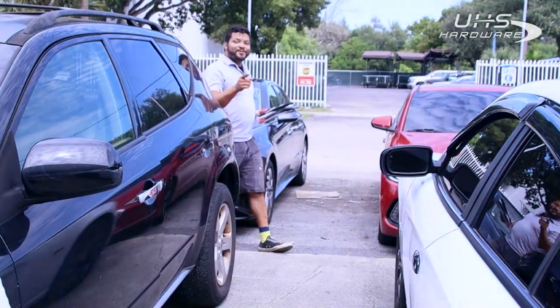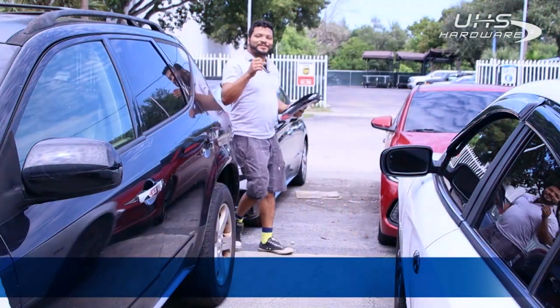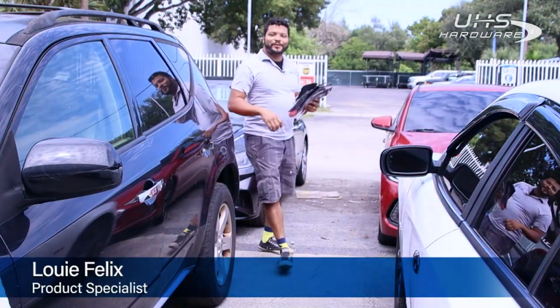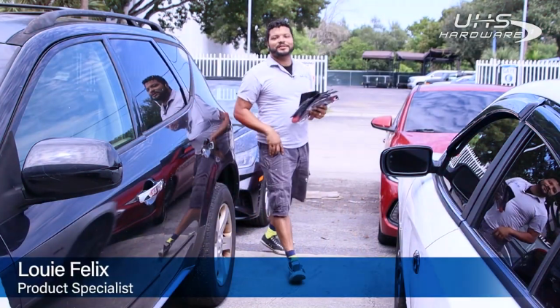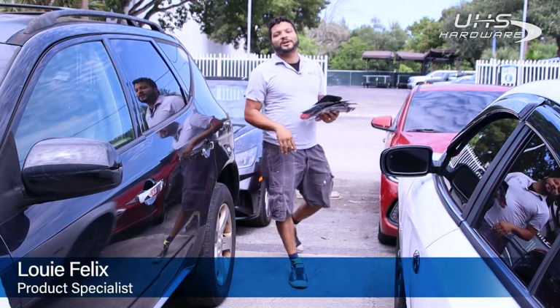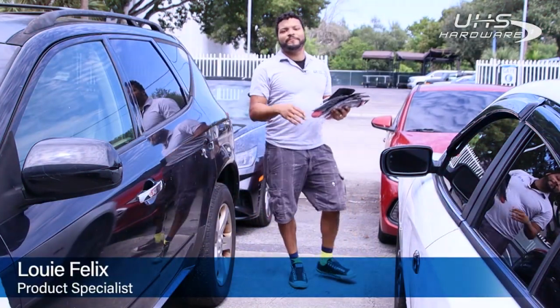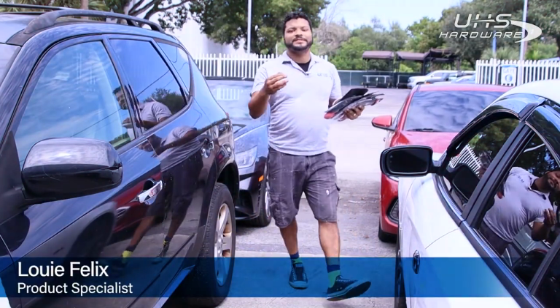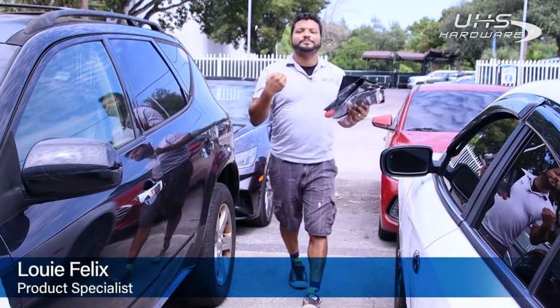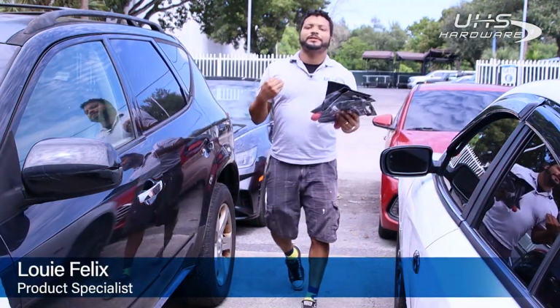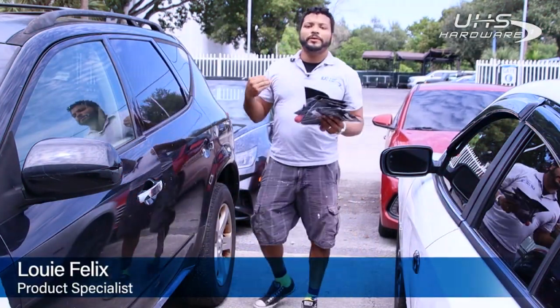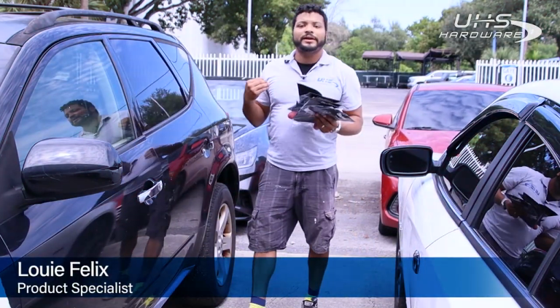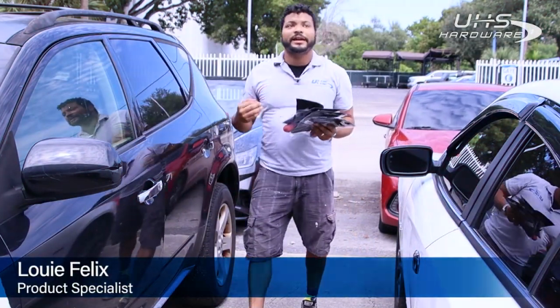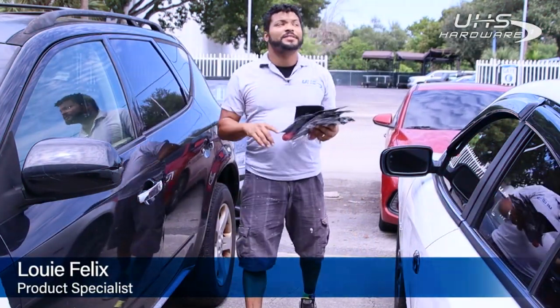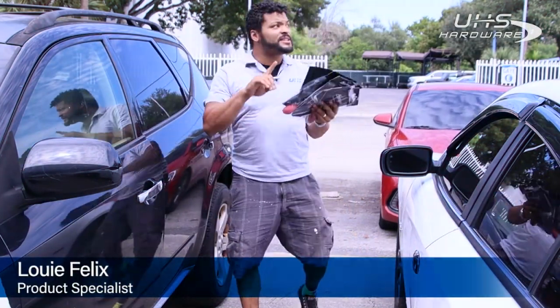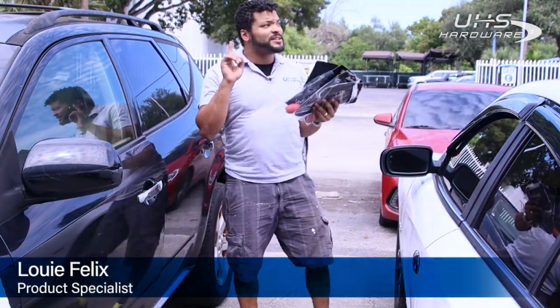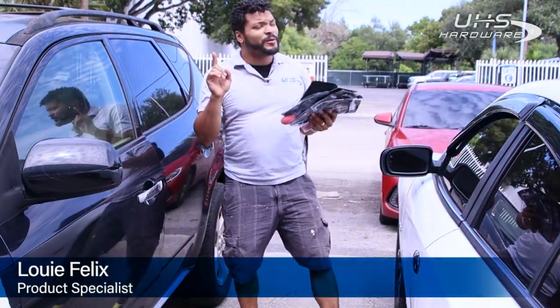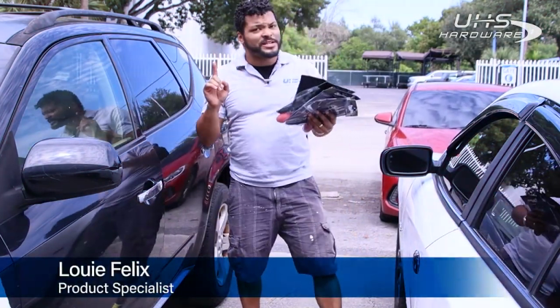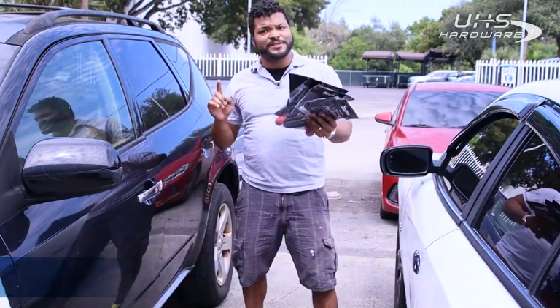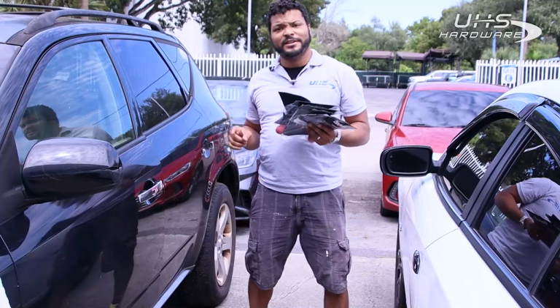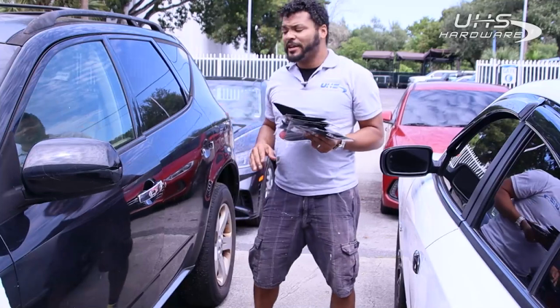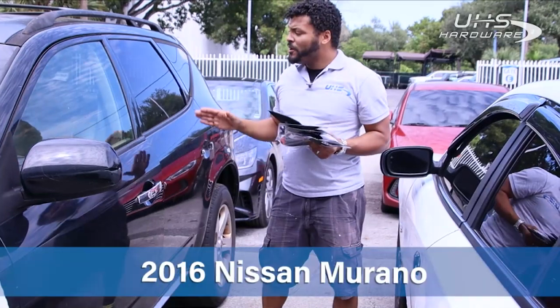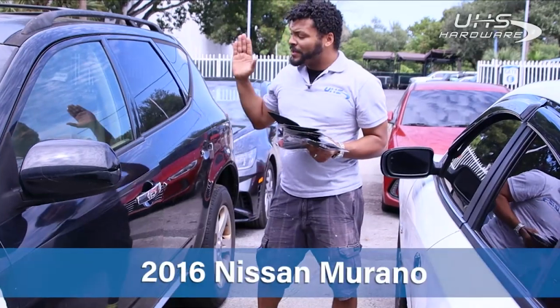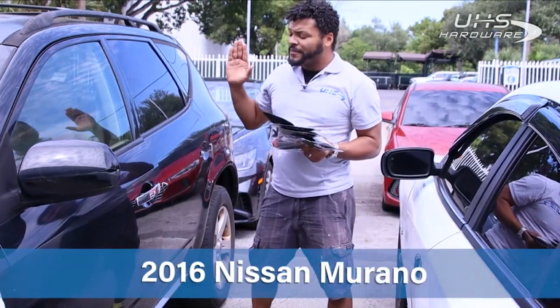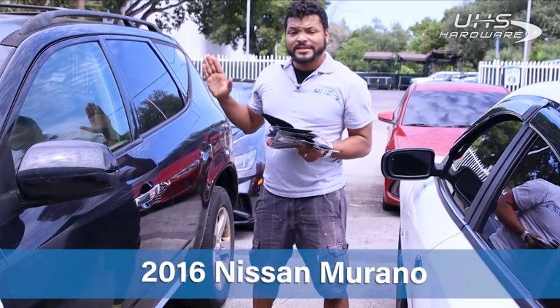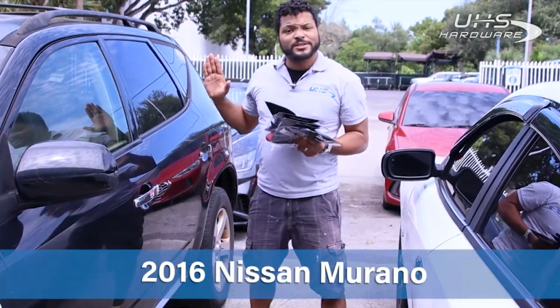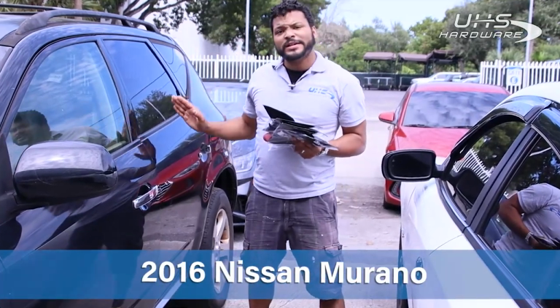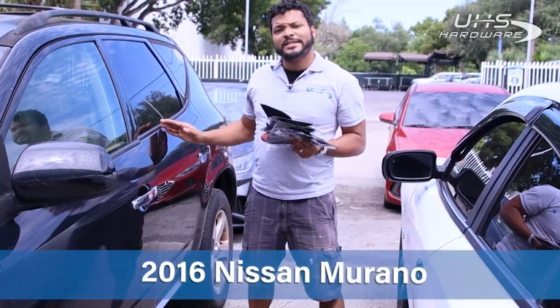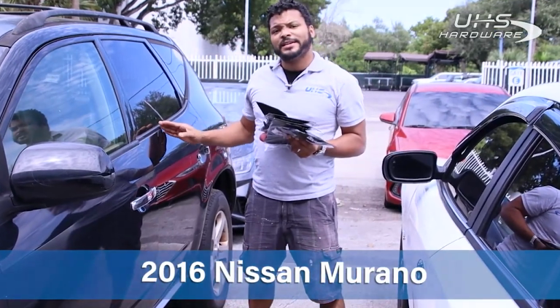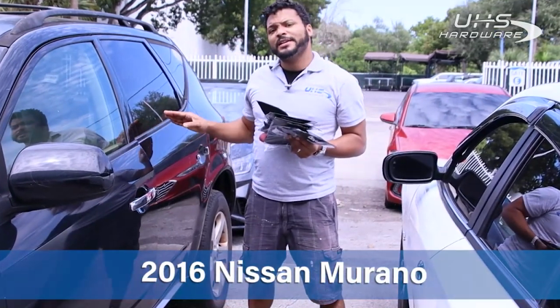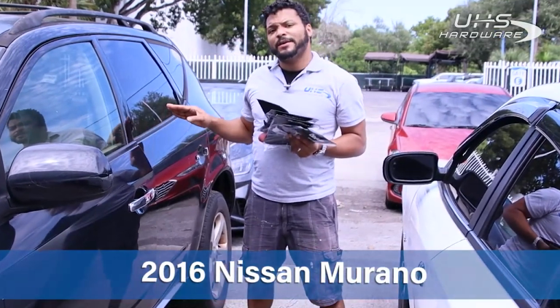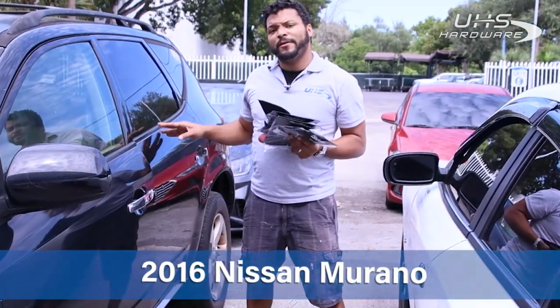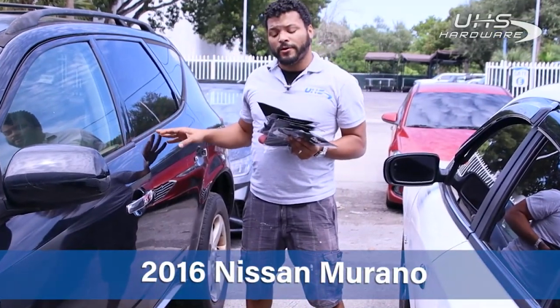What's up, UHS Hirebar fans? It's me, Louie, here today on the scene at the UHS facility with this 2016 Nissan Murano.